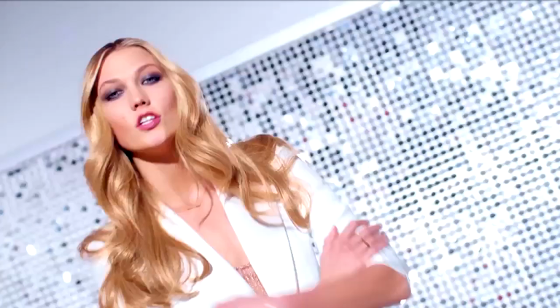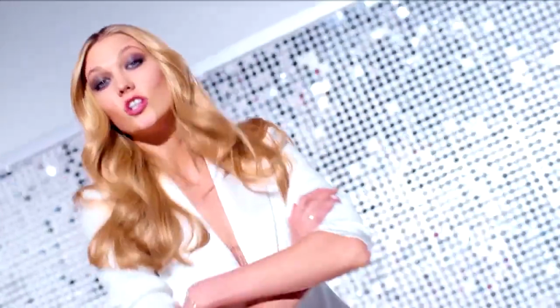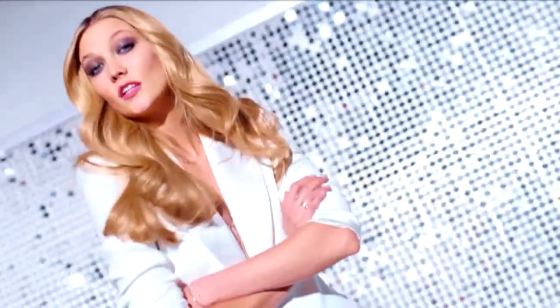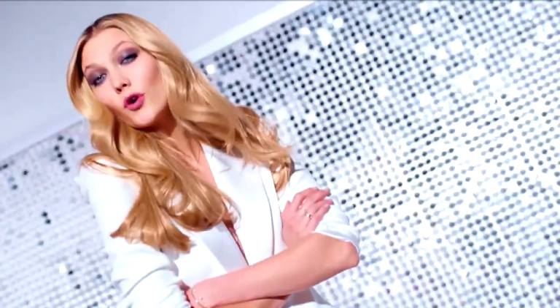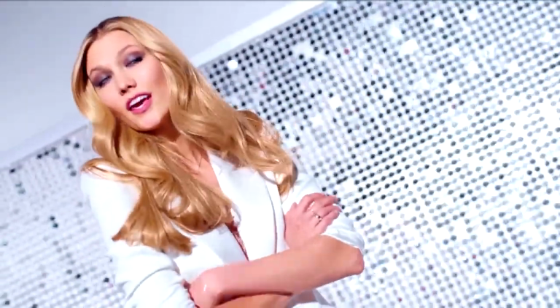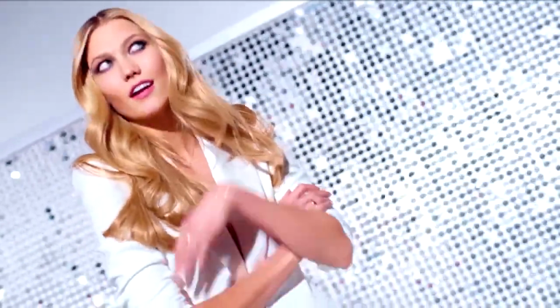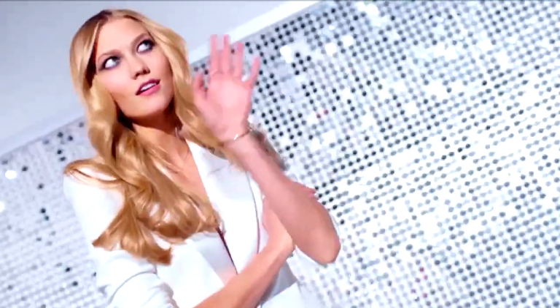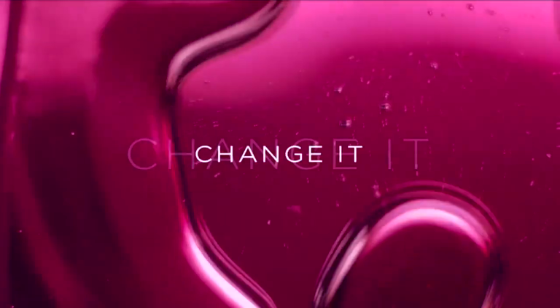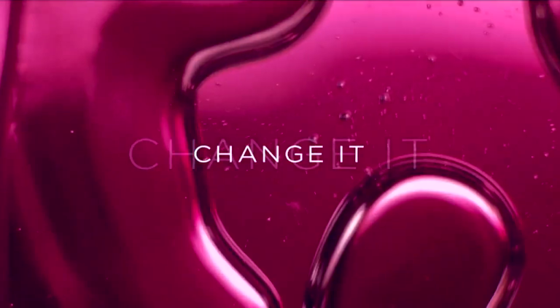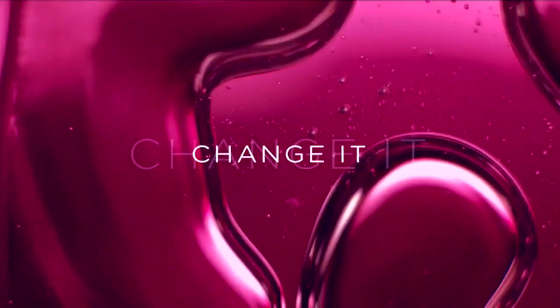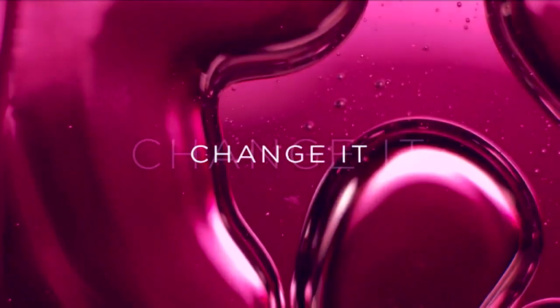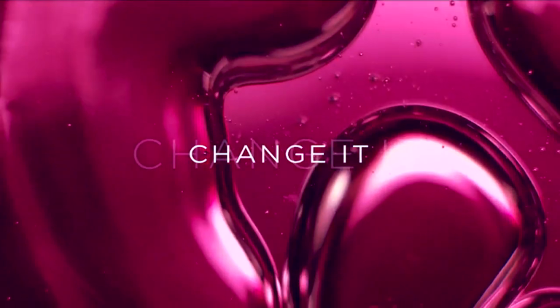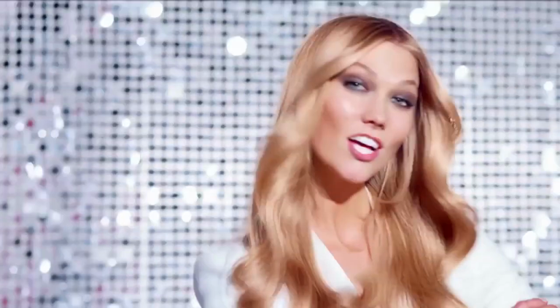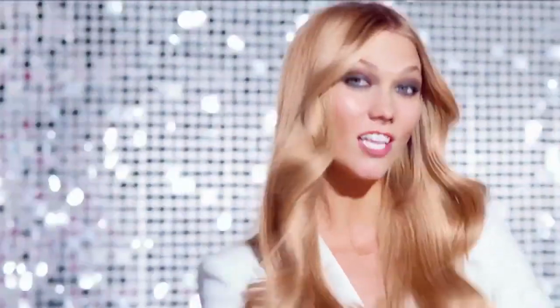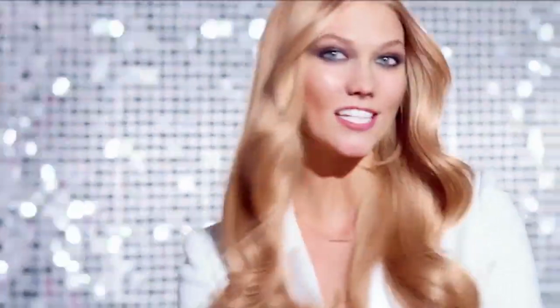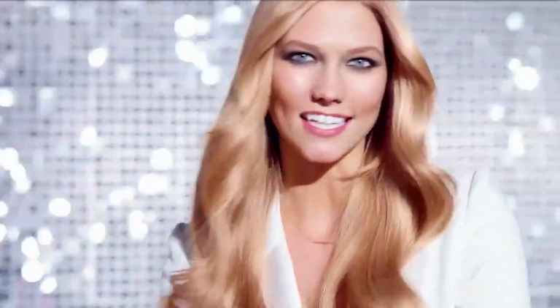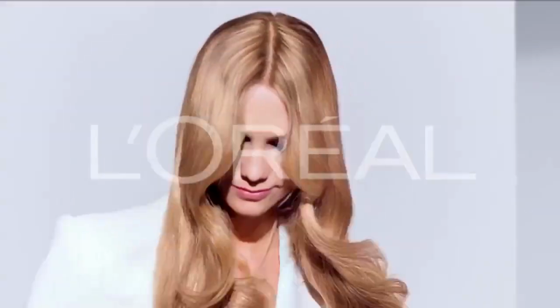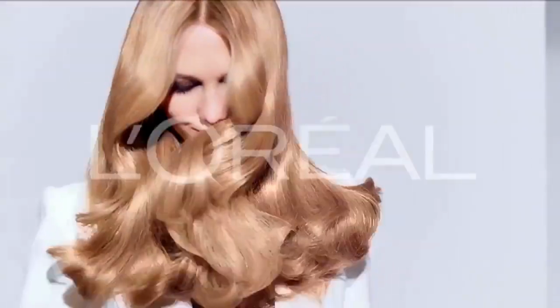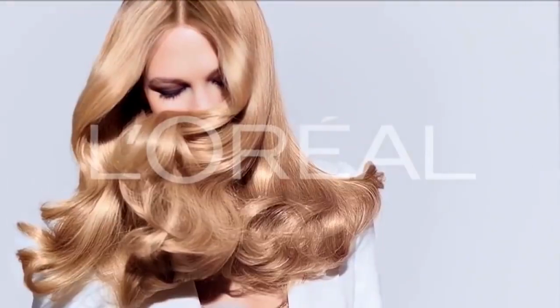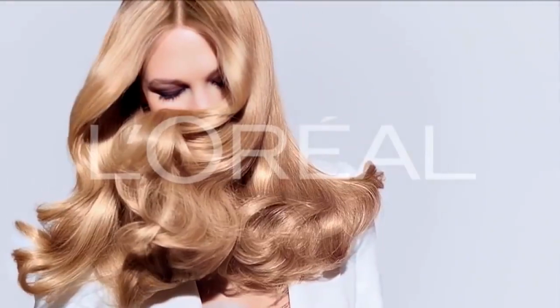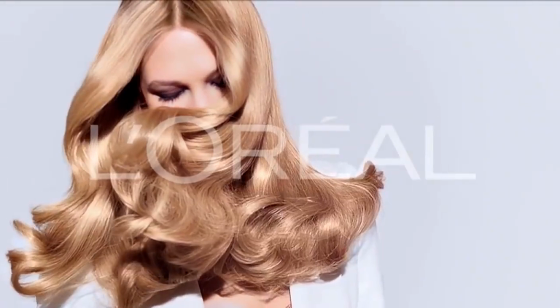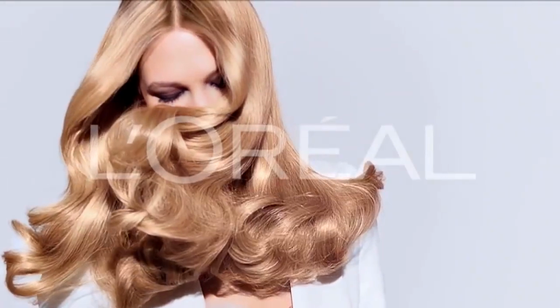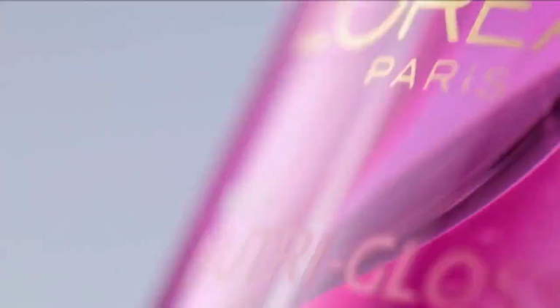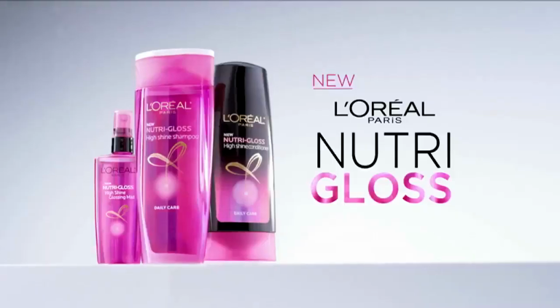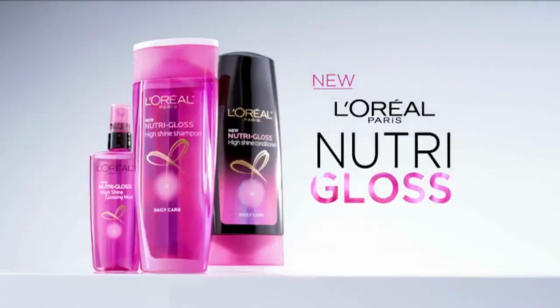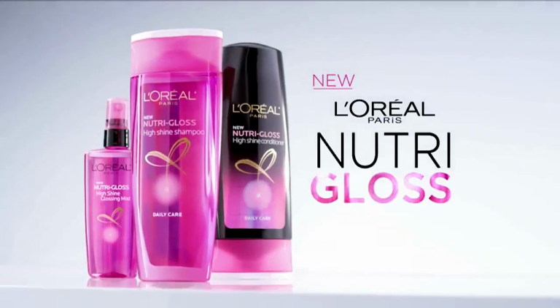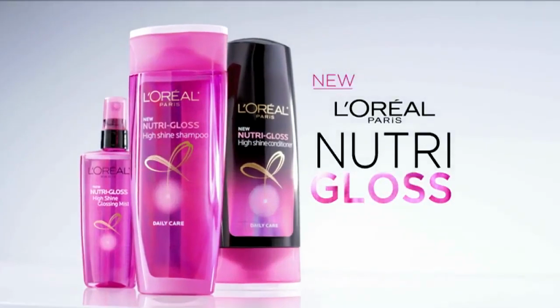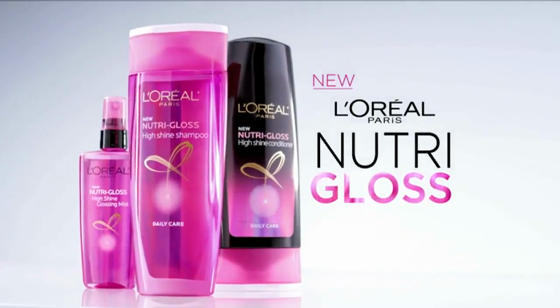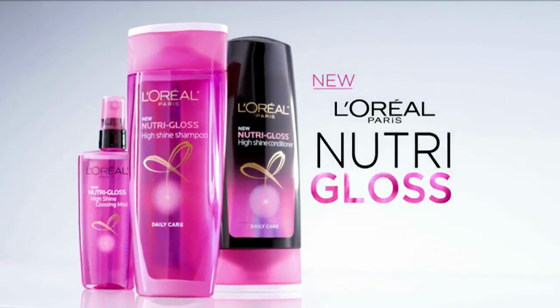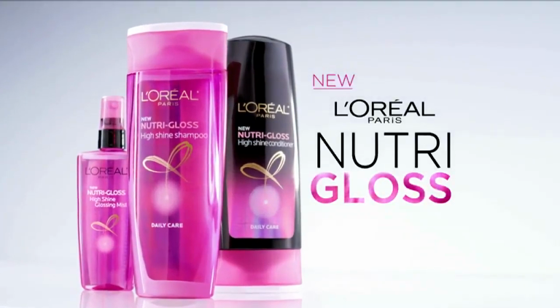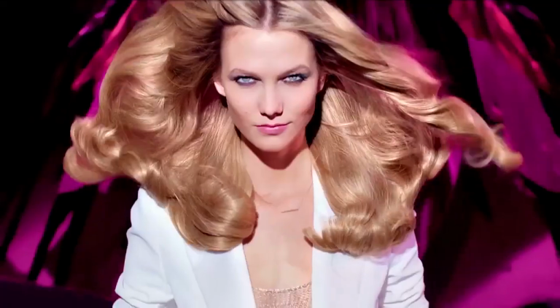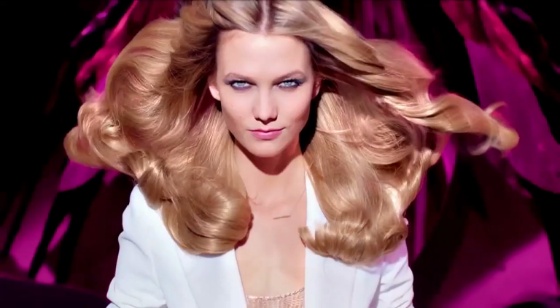Dull and boring hair? Change it. Gloss it. New from L'Oreal, the Nutri-Gloss Shampoo System.